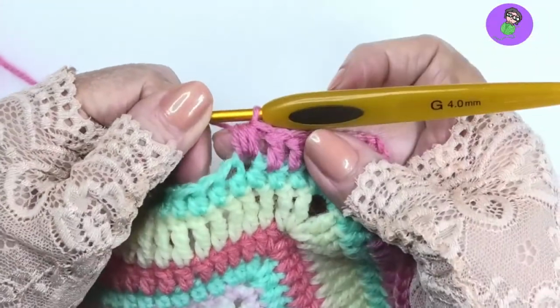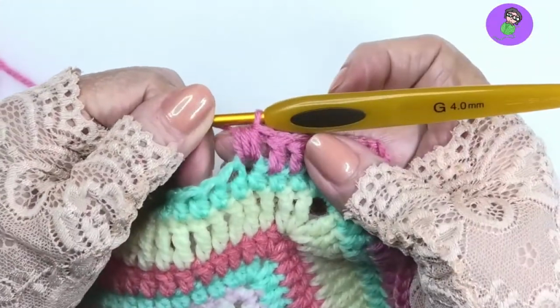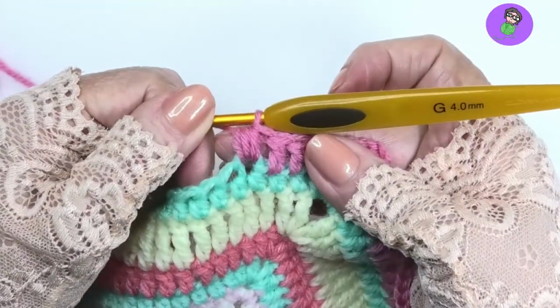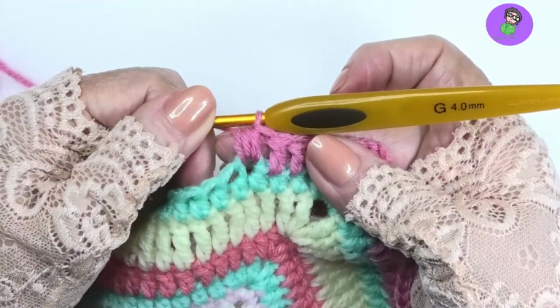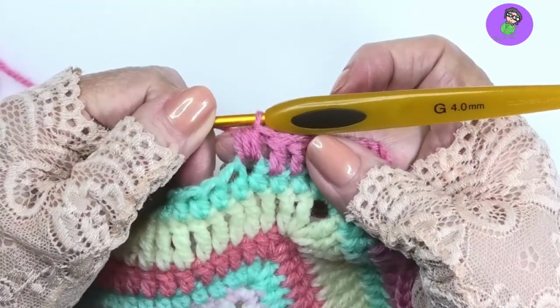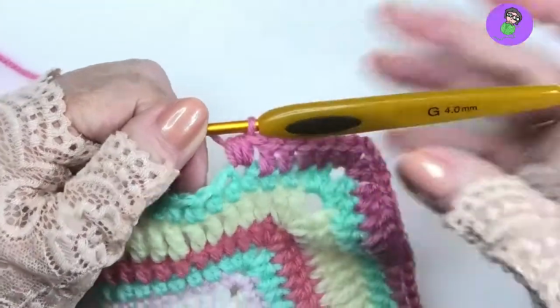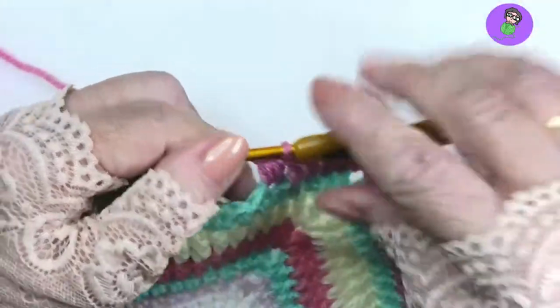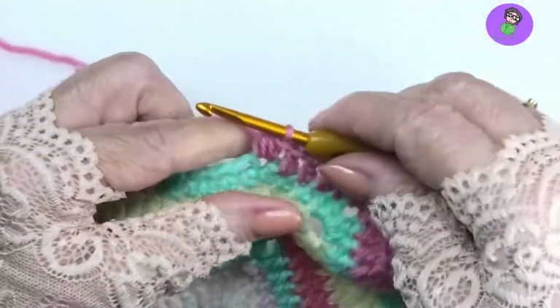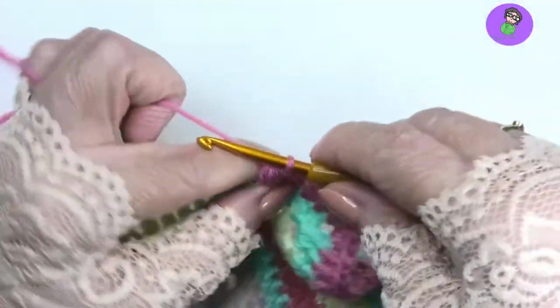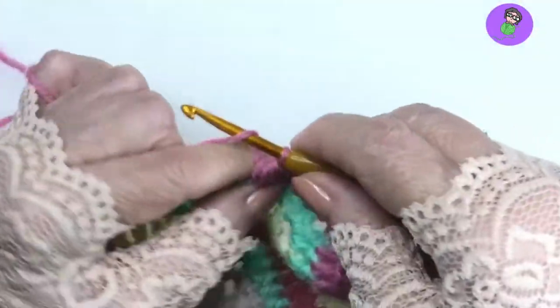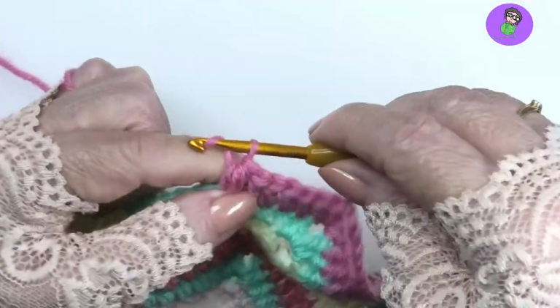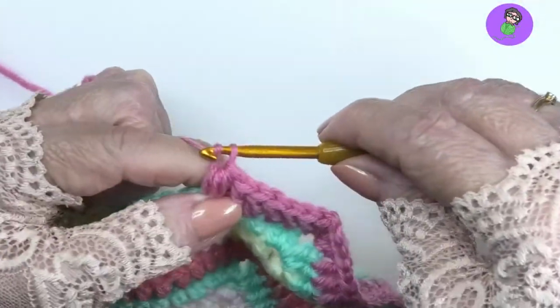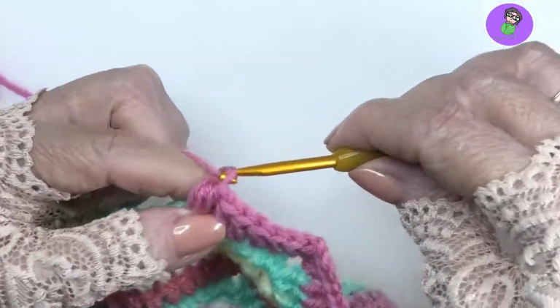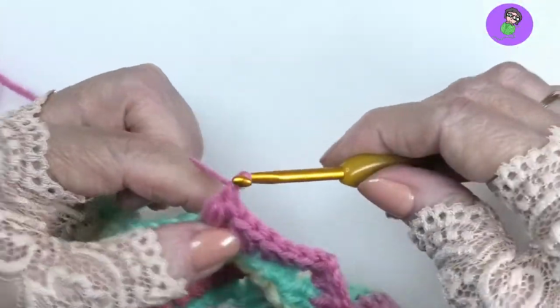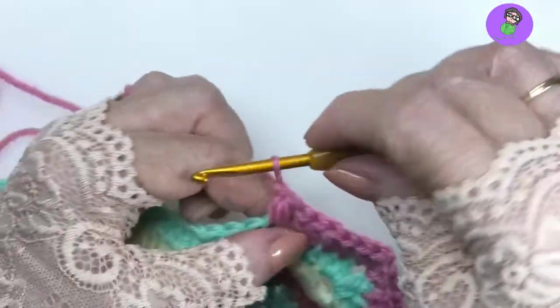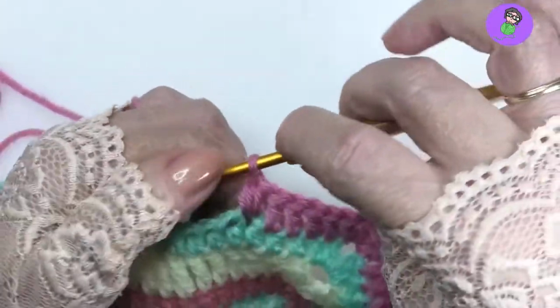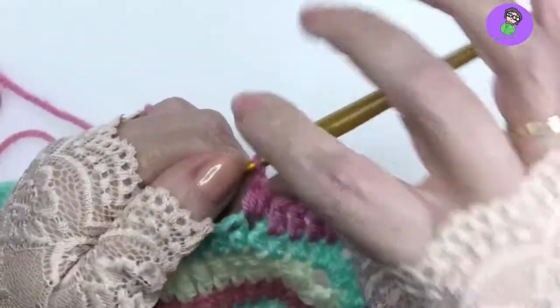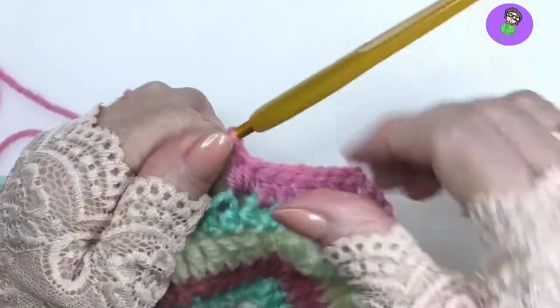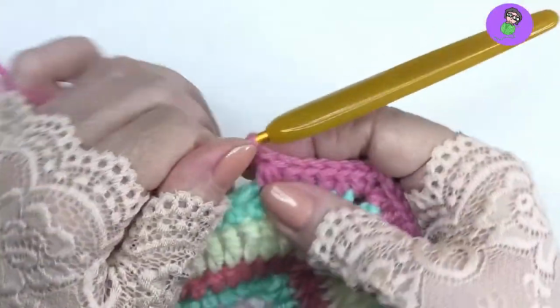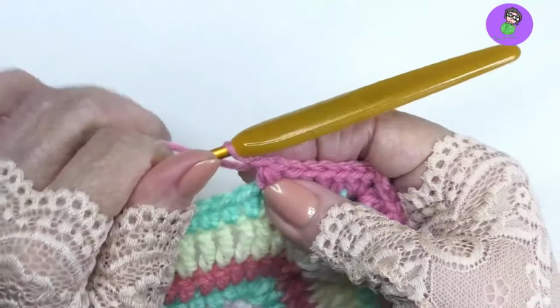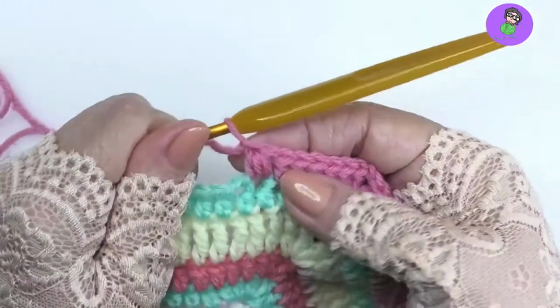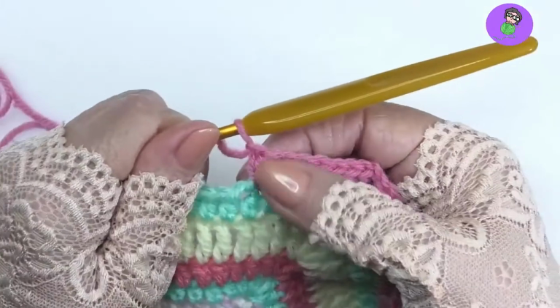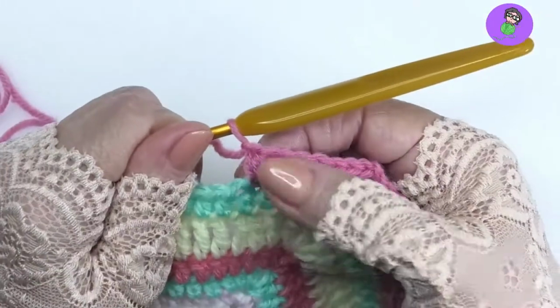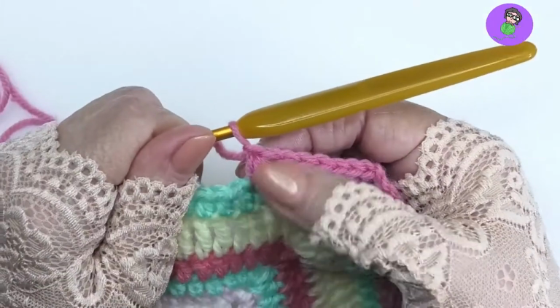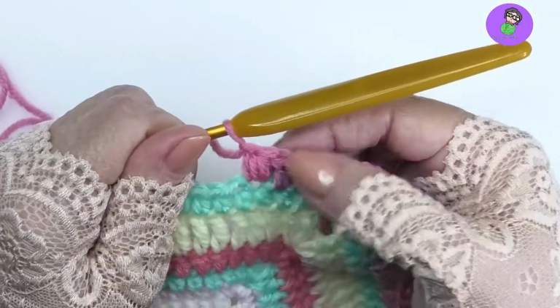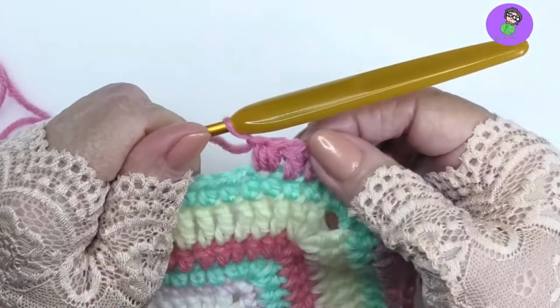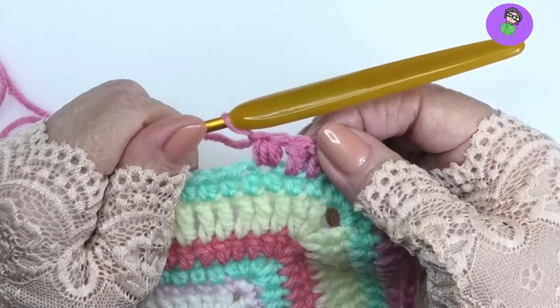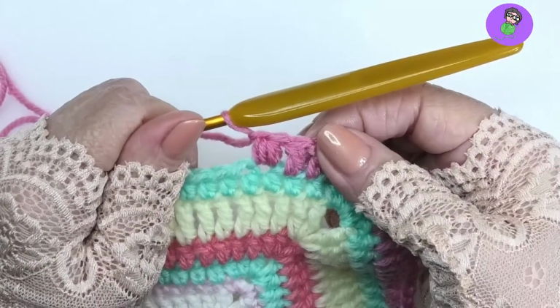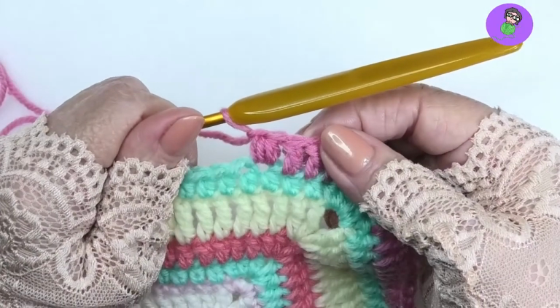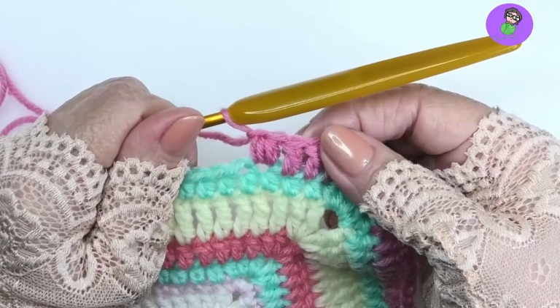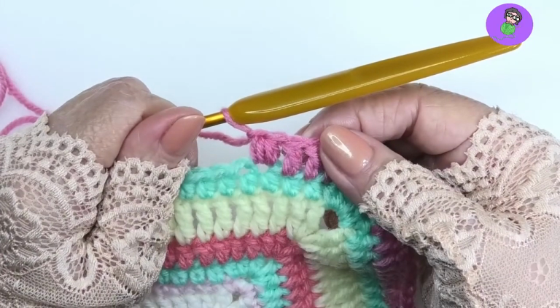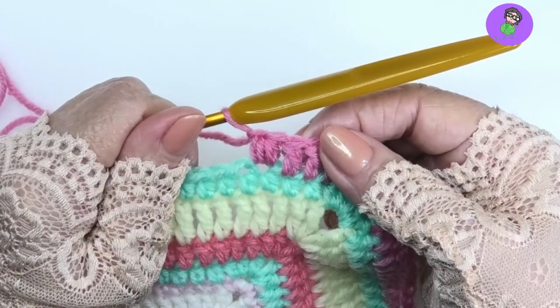See the puff there? Then we do a closing chain to secure it — a nice little bit of puff stitch.